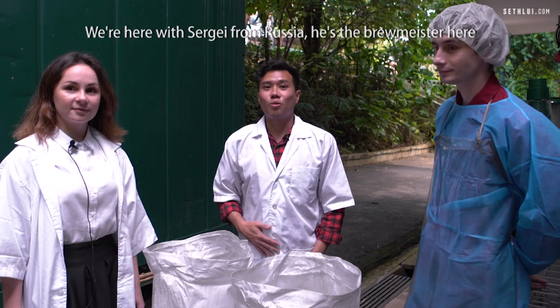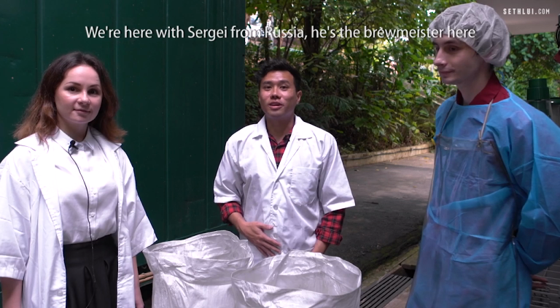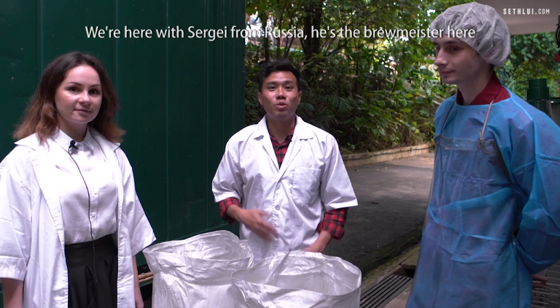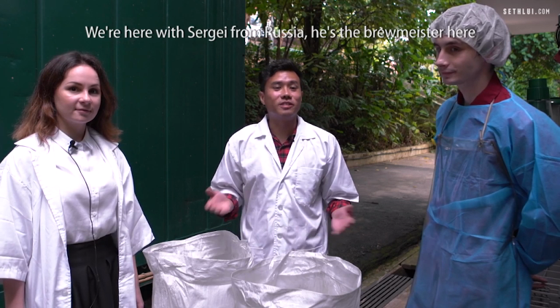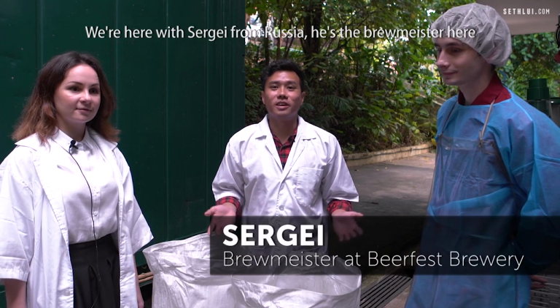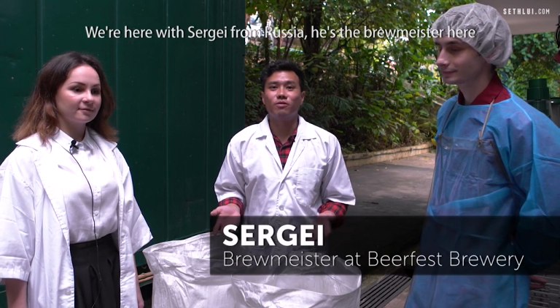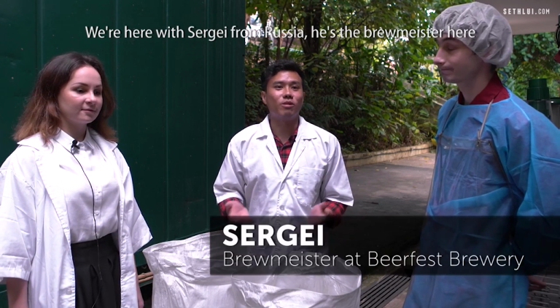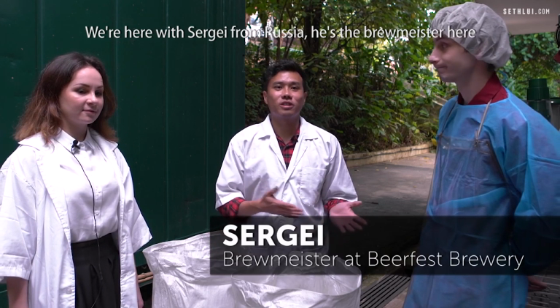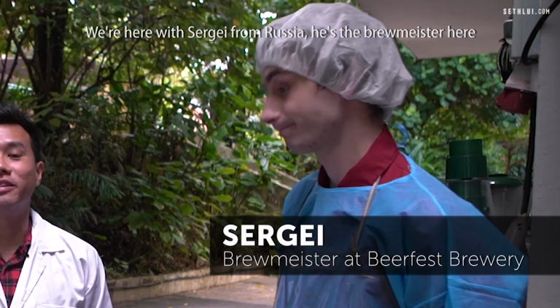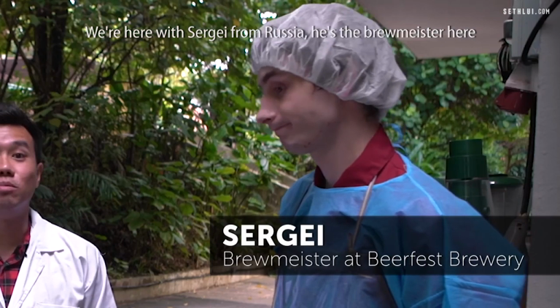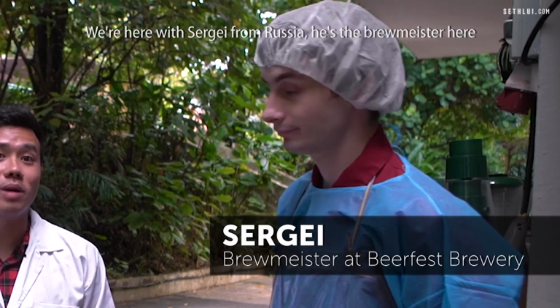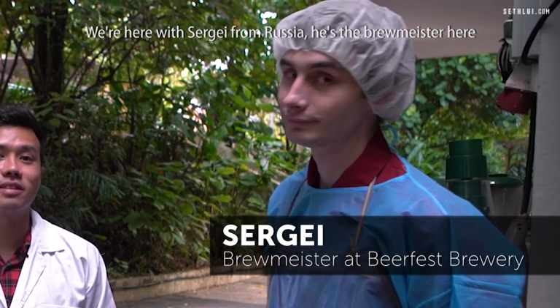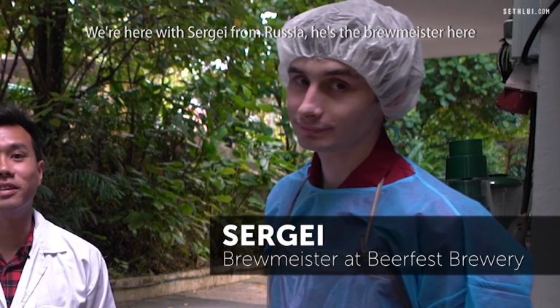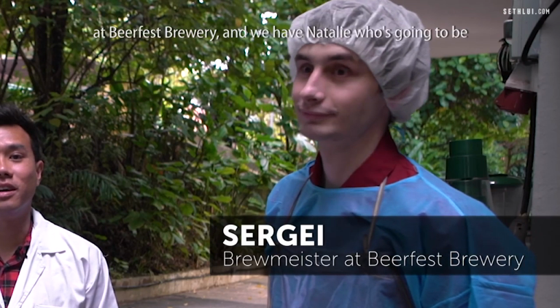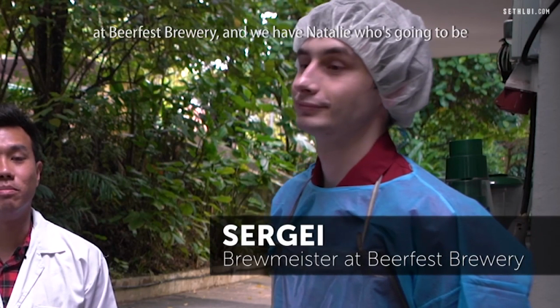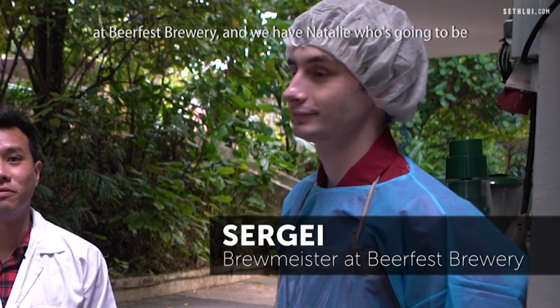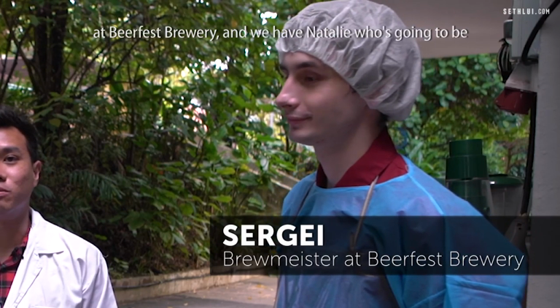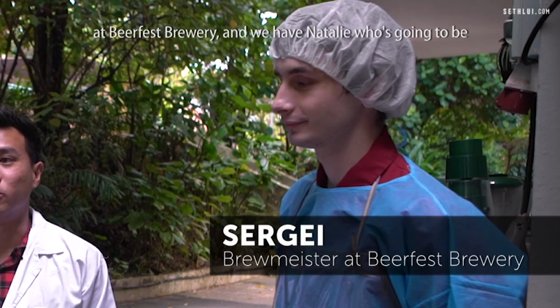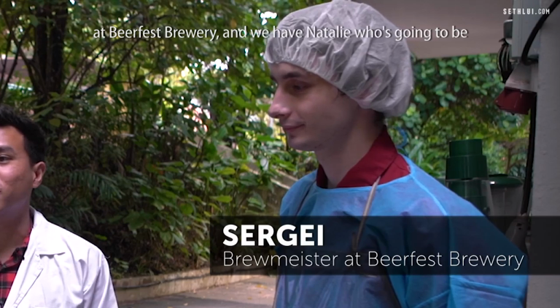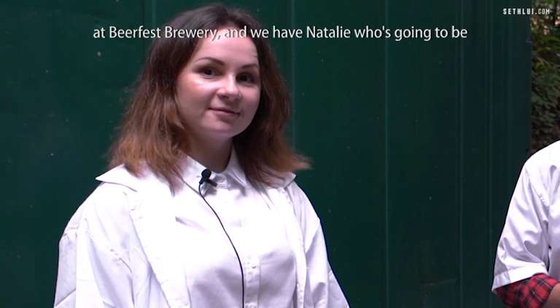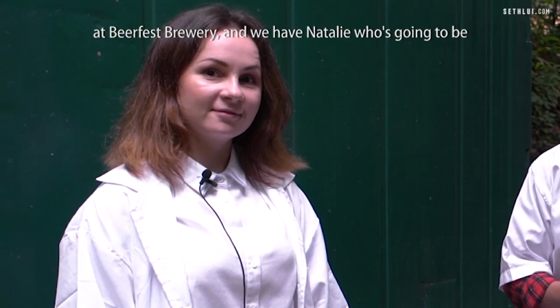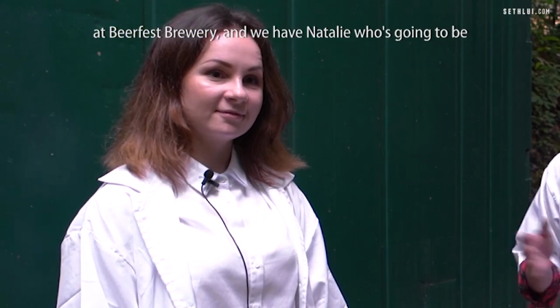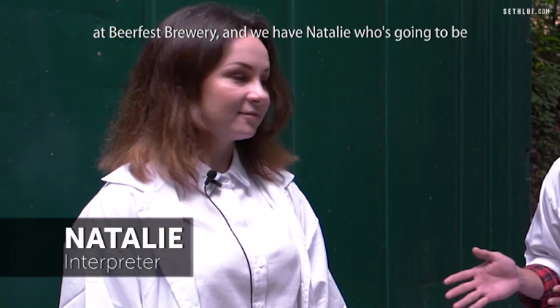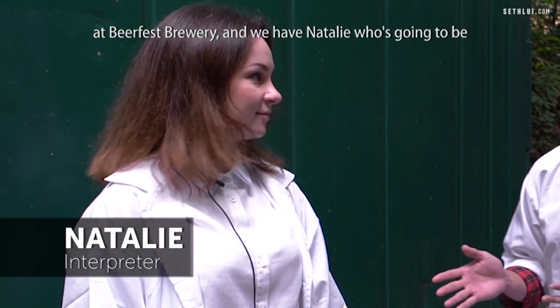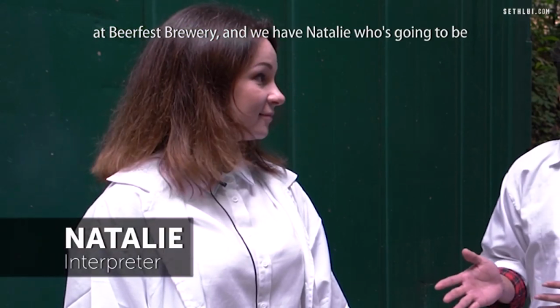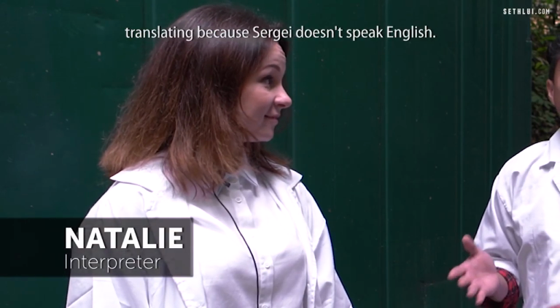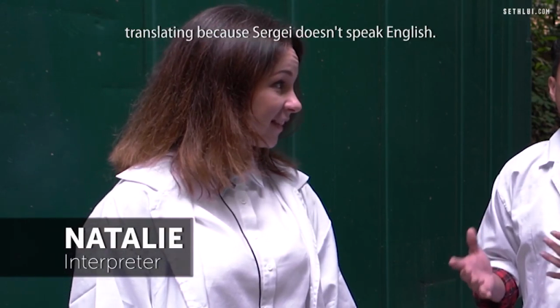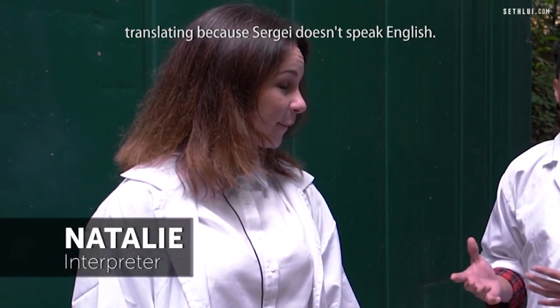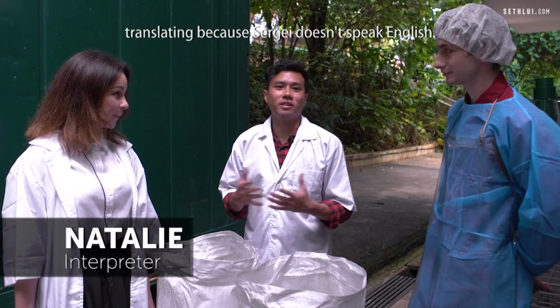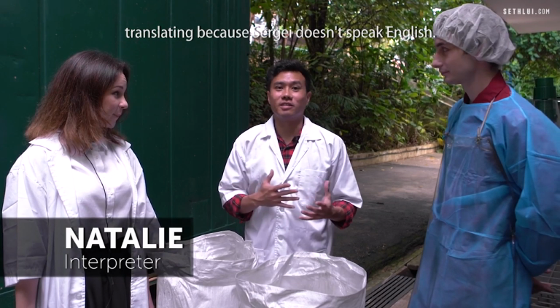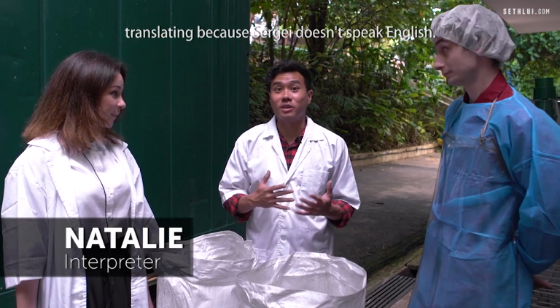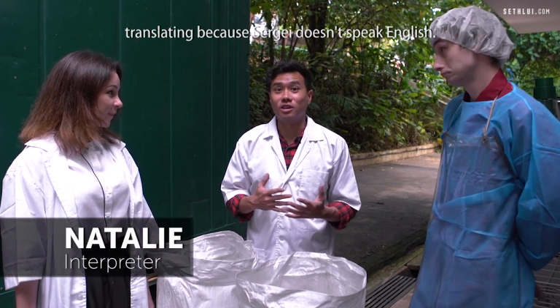We're here with Sergei from Russia. He's the brewmaster here at Beer Fest Brewery. And we have Natalie who's going to be translating, because Sergei doesn't speak English.